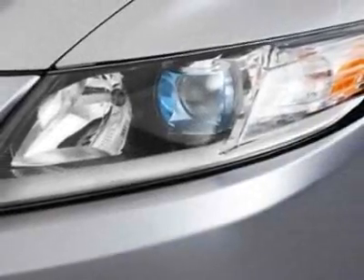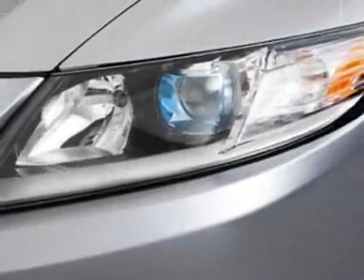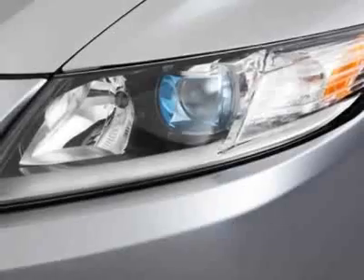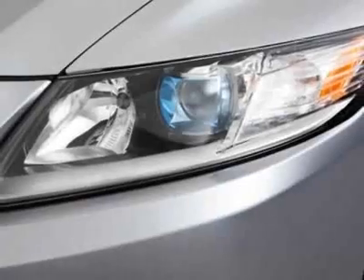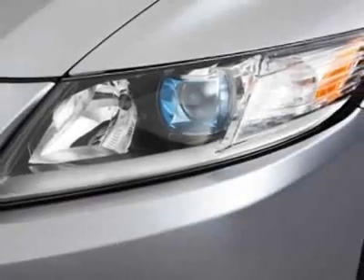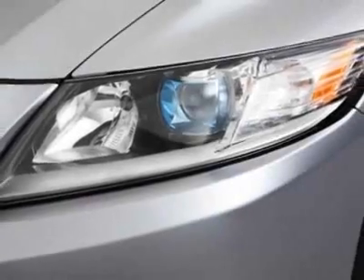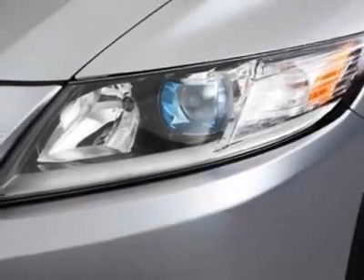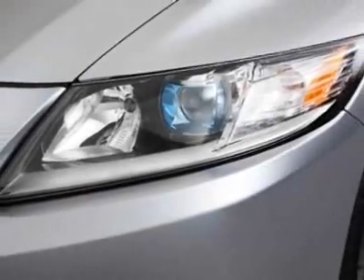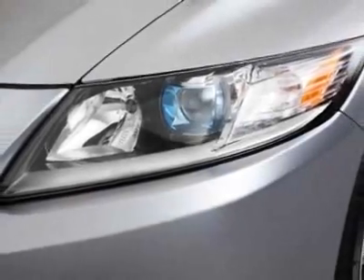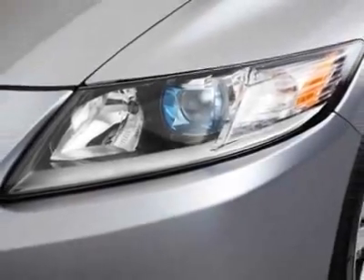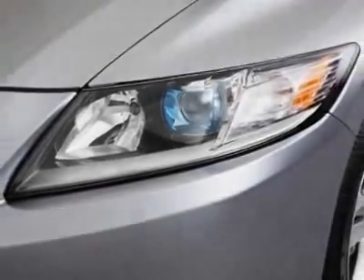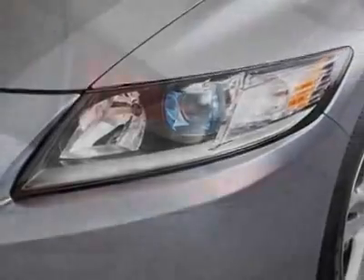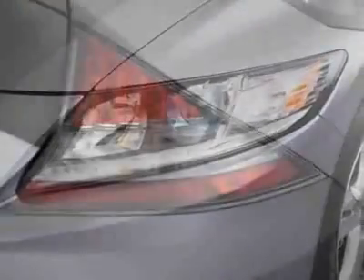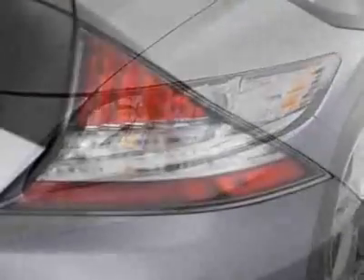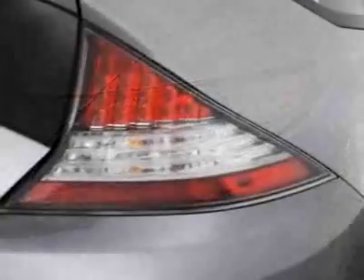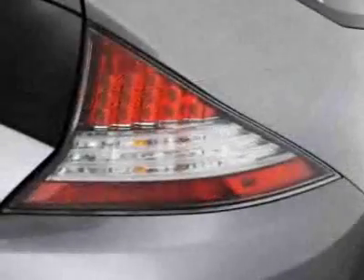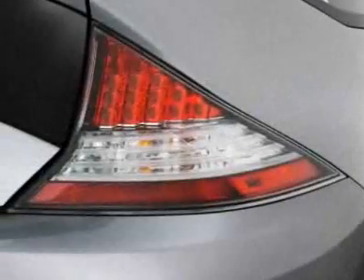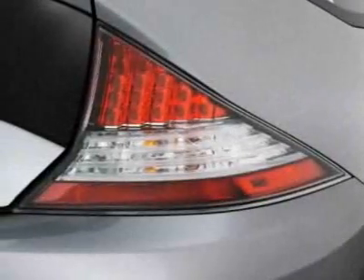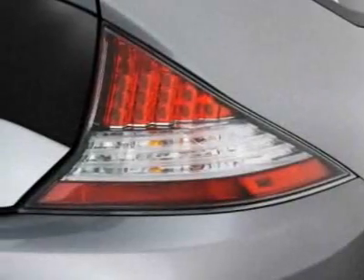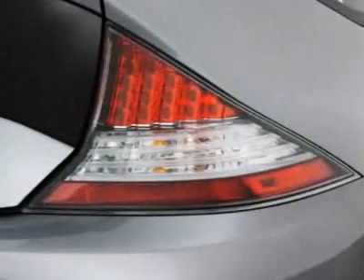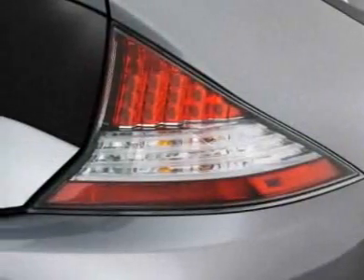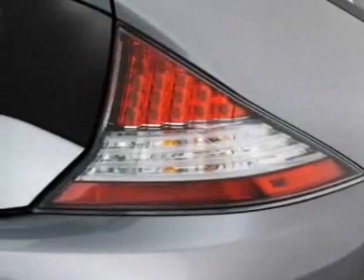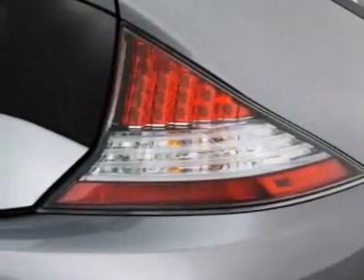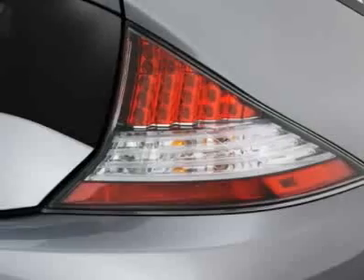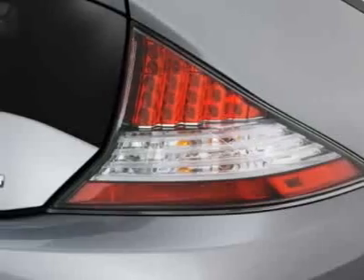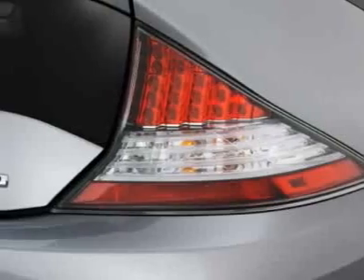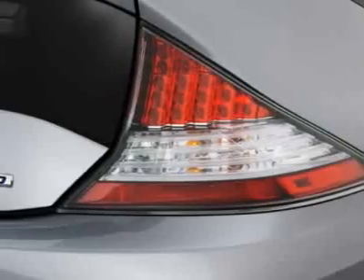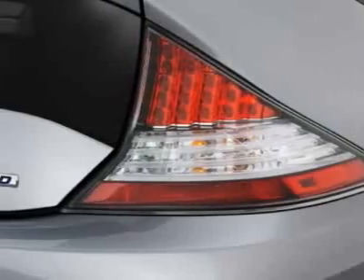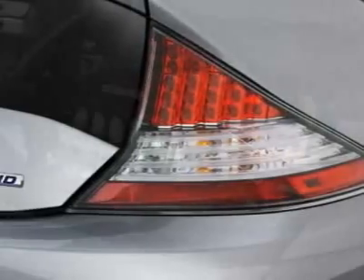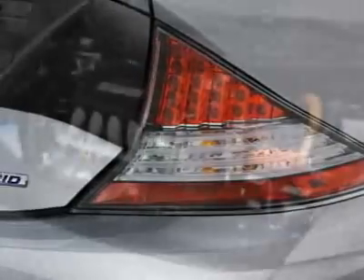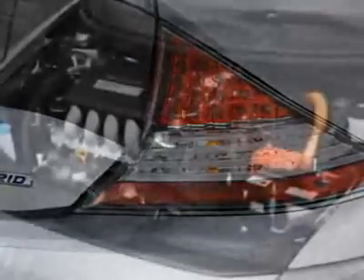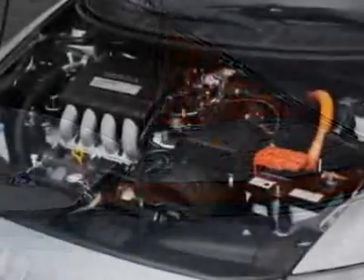The CR-Z boasts a 1.5 liter inline-4 engine and has a 6-speed manual transmission.